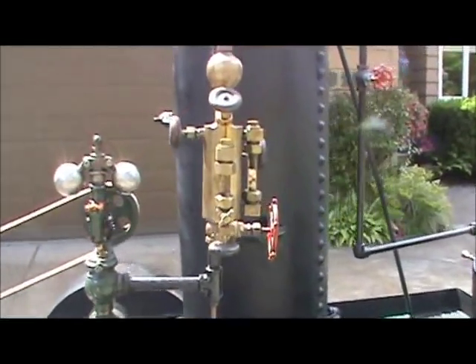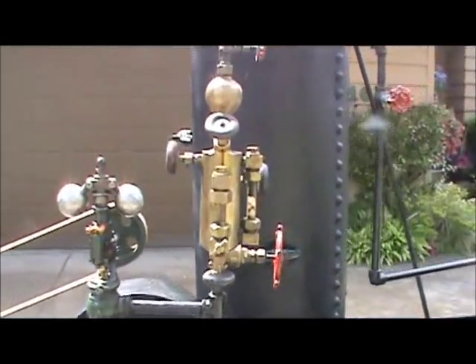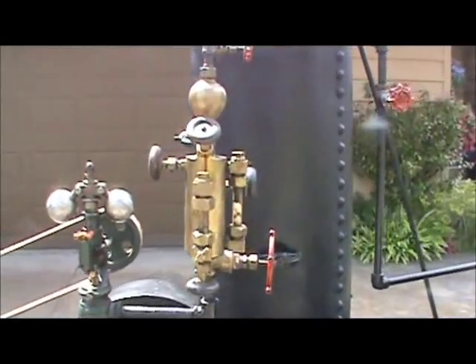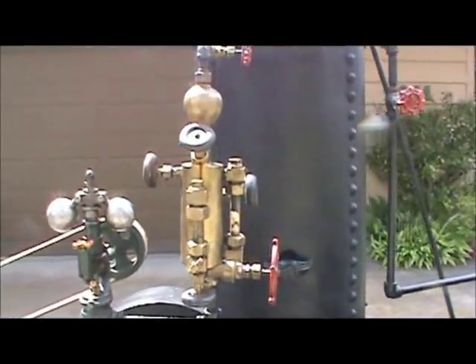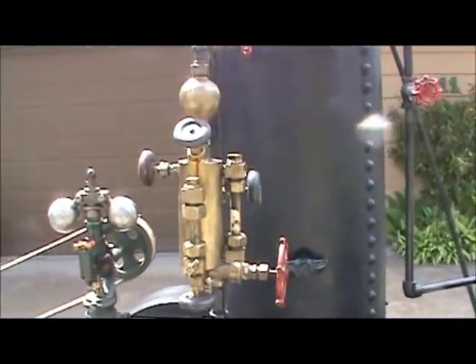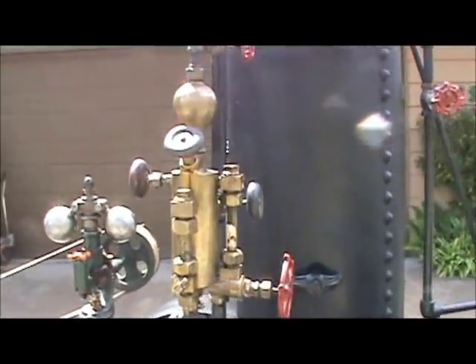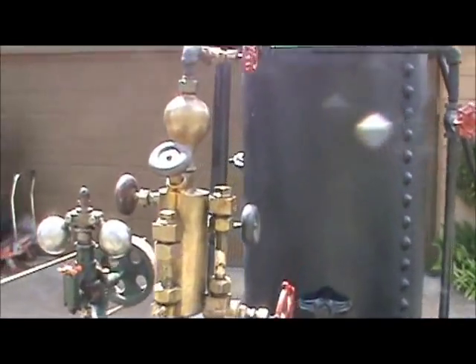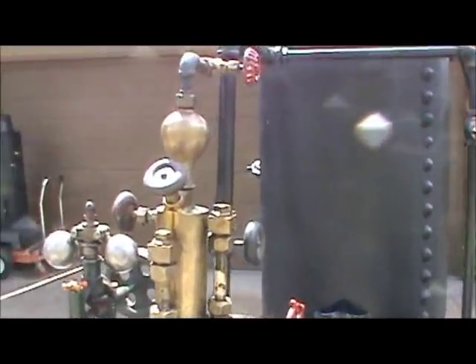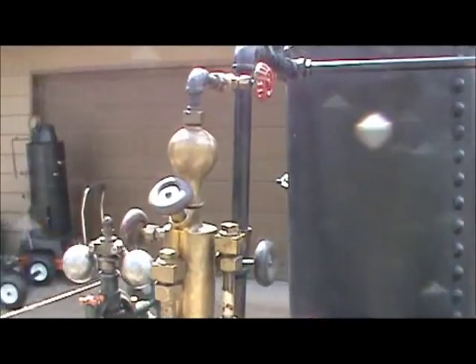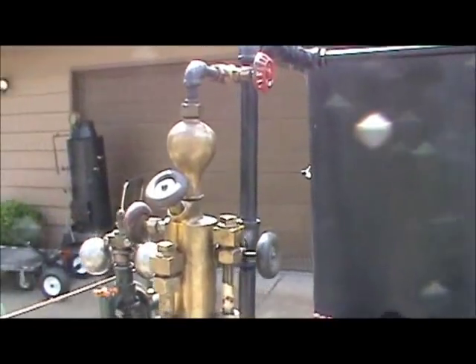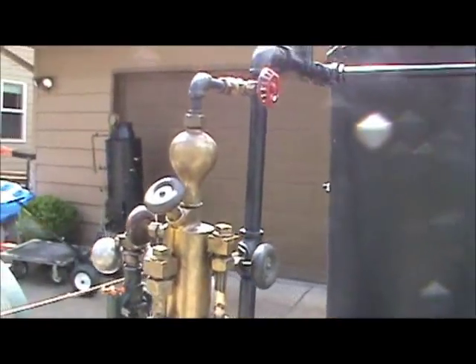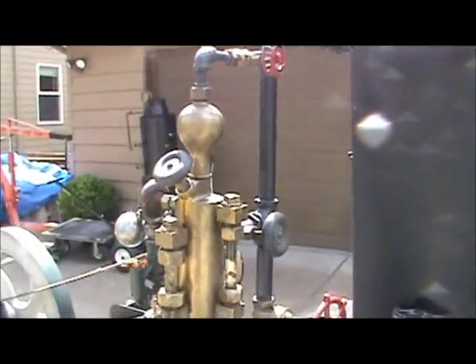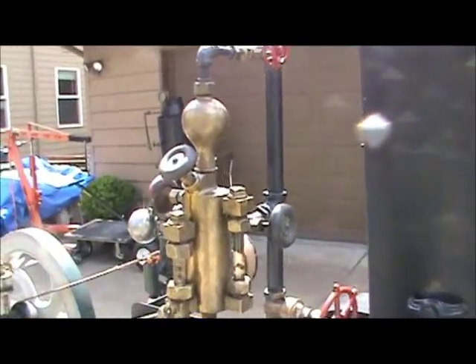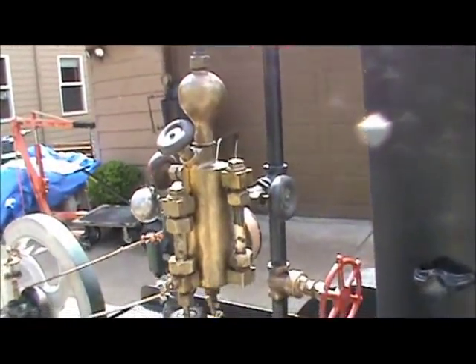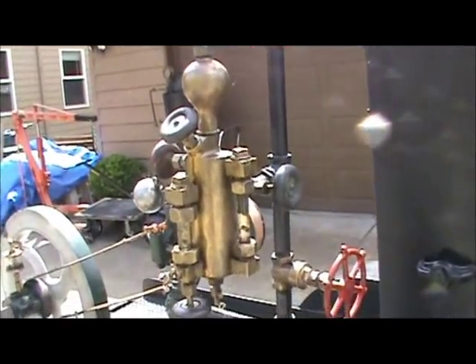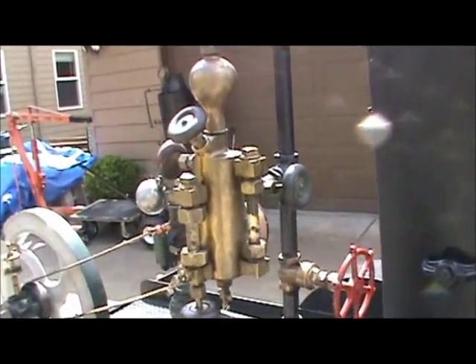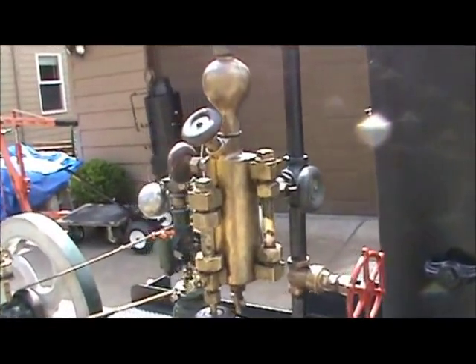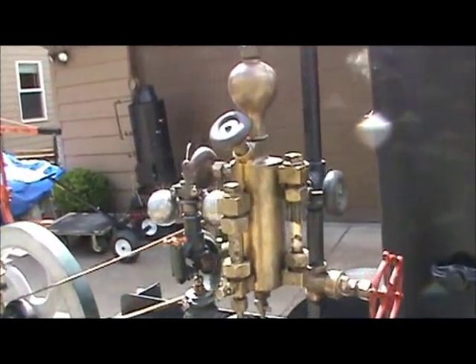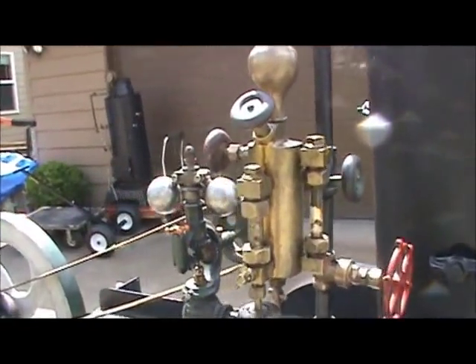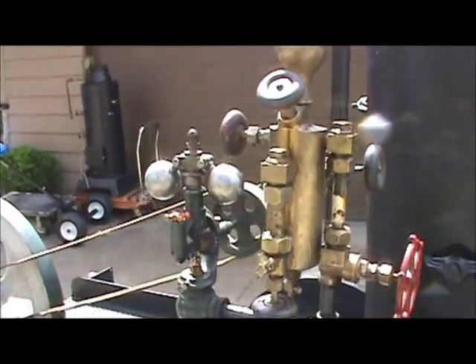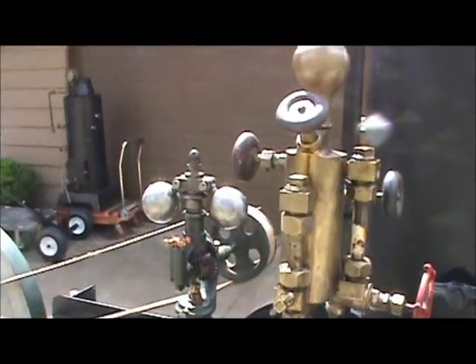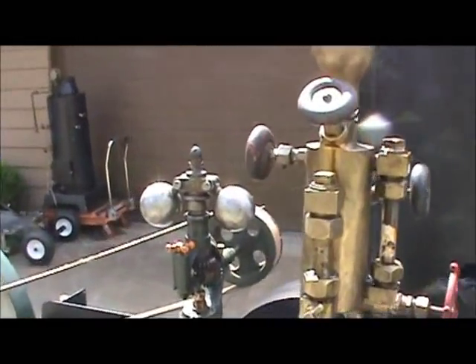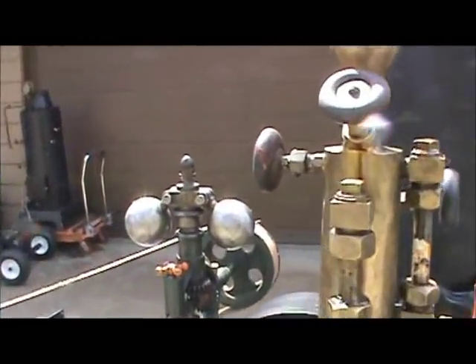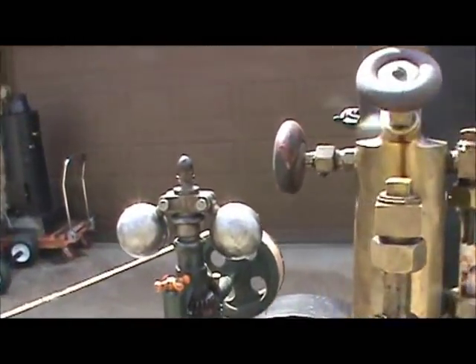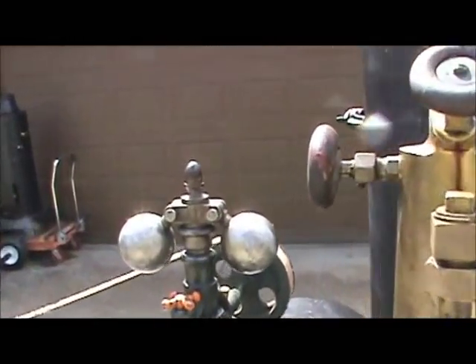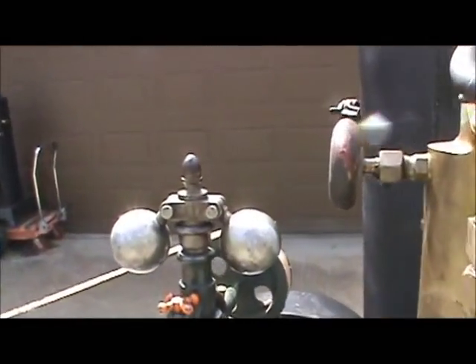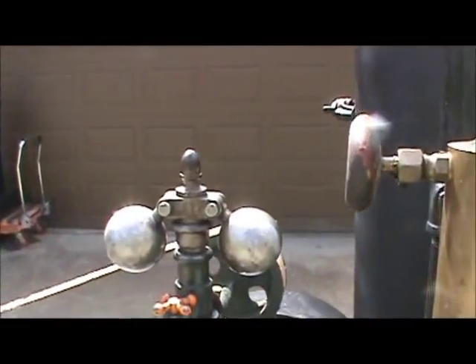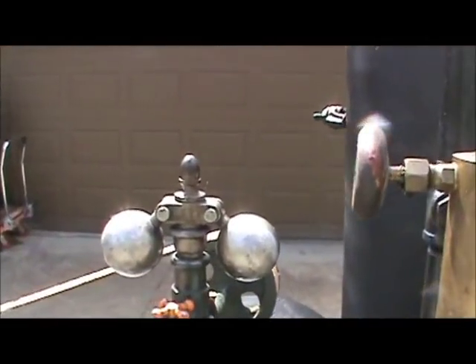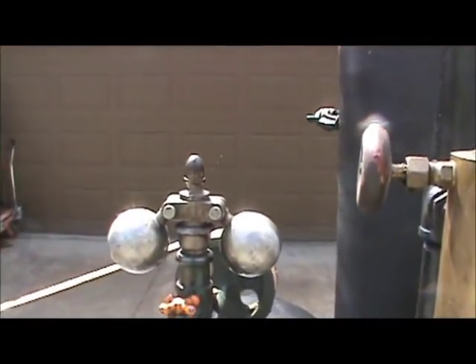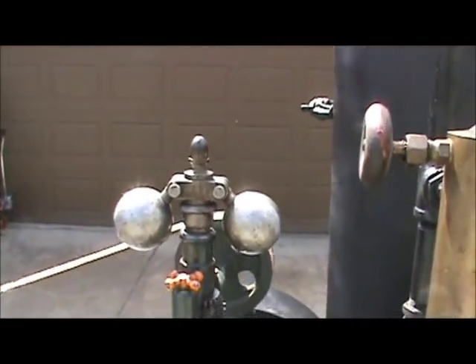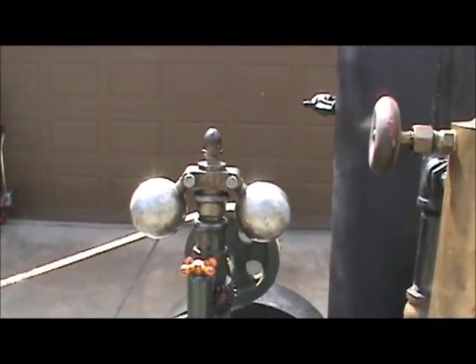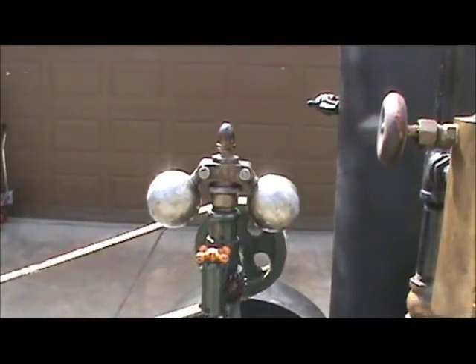There's a flyball governor on the engine. Beautiful.